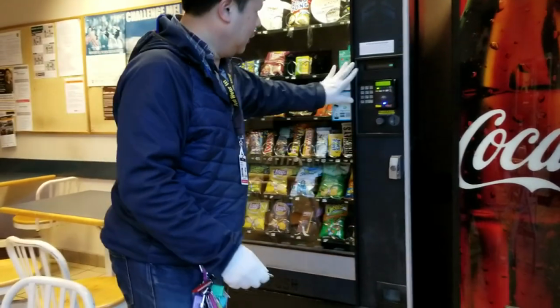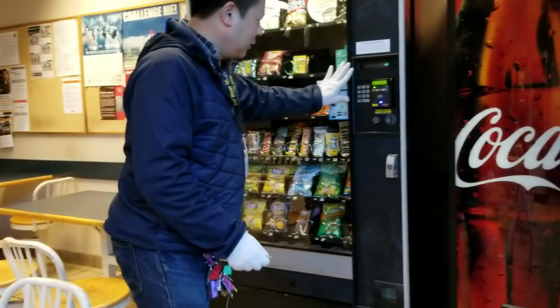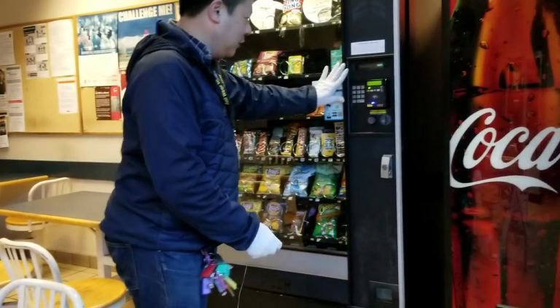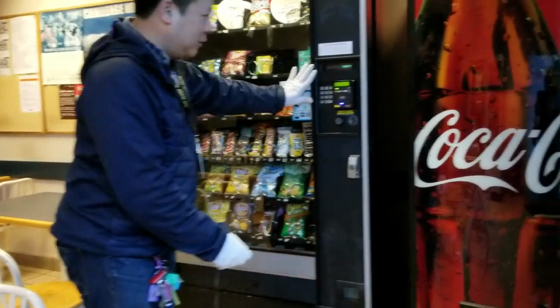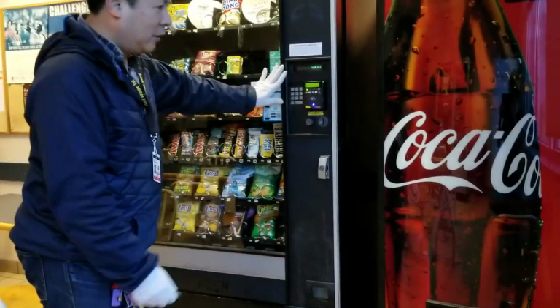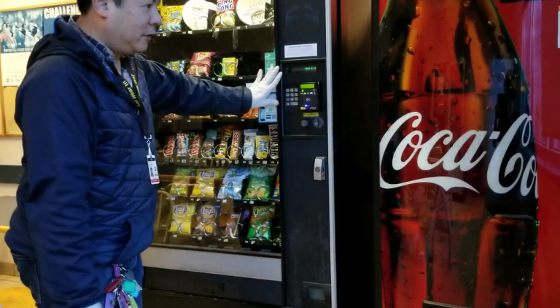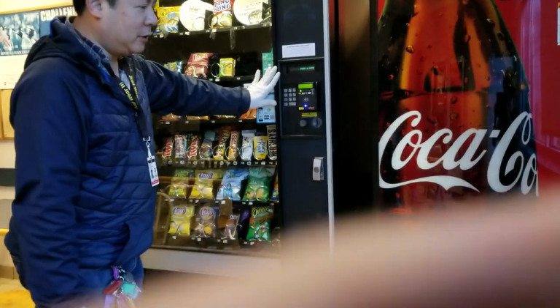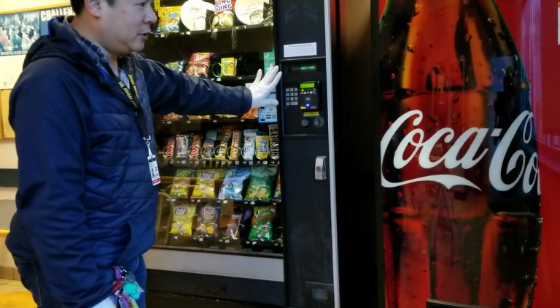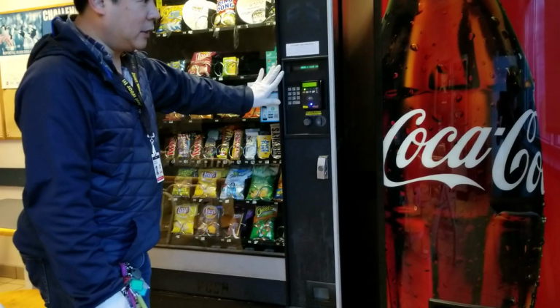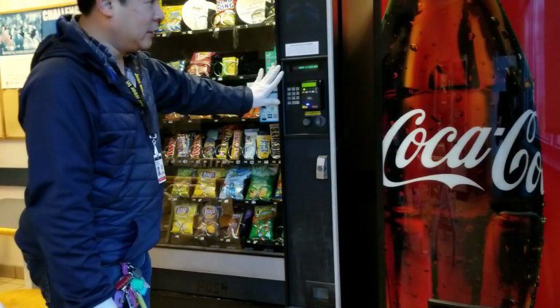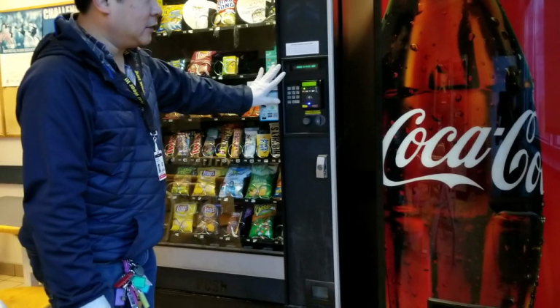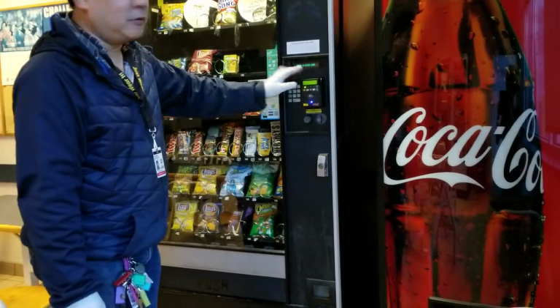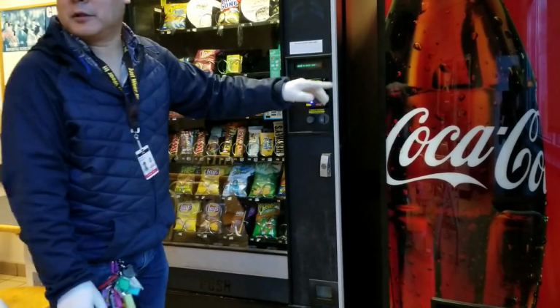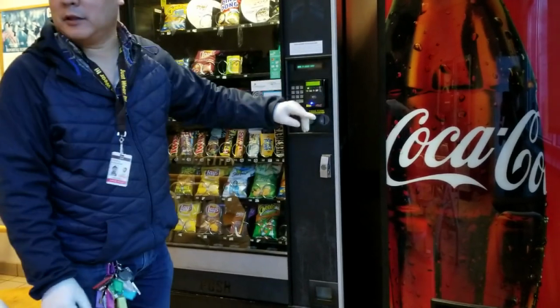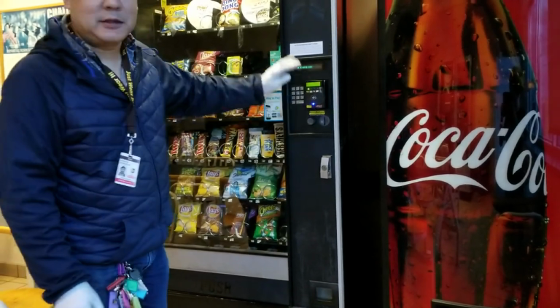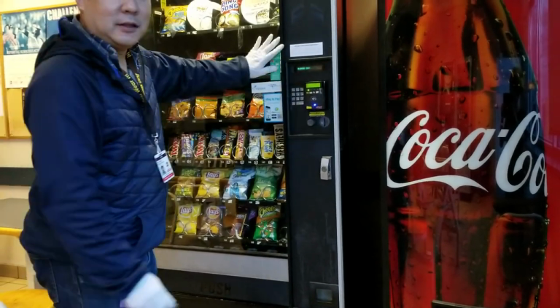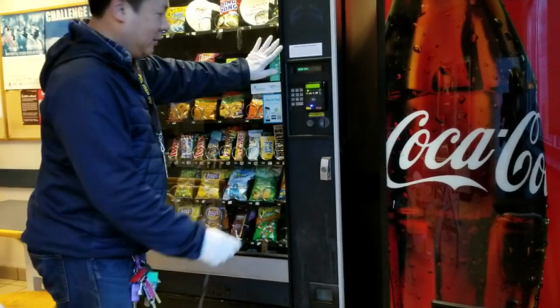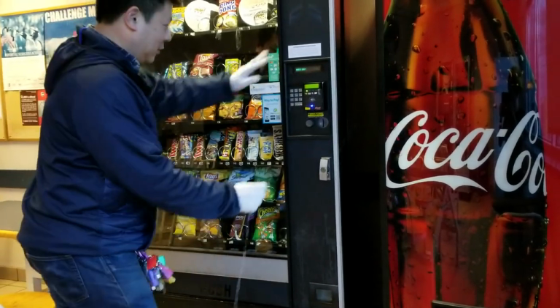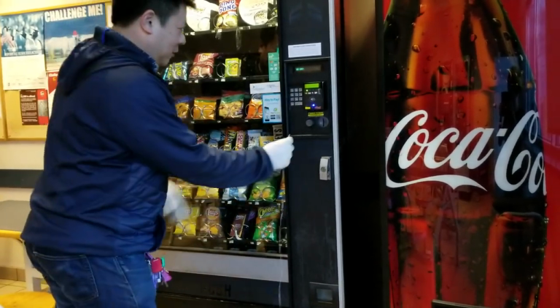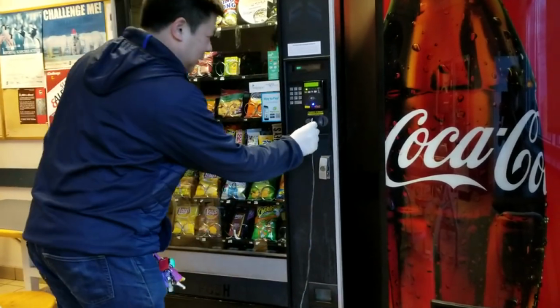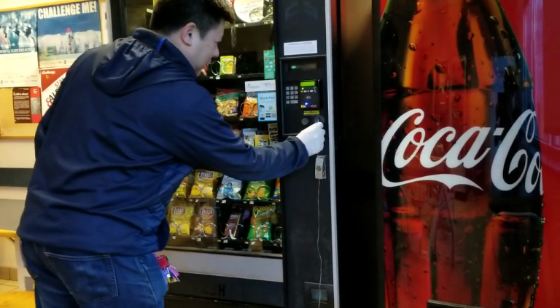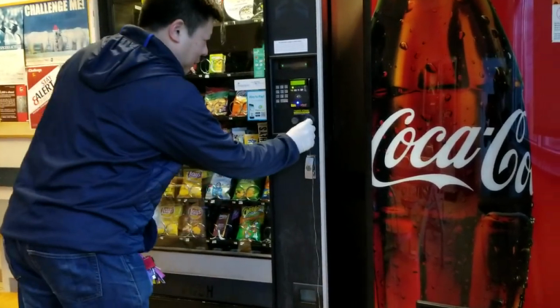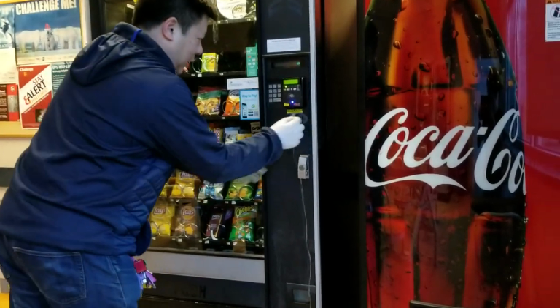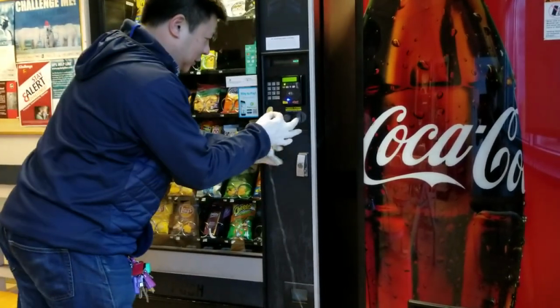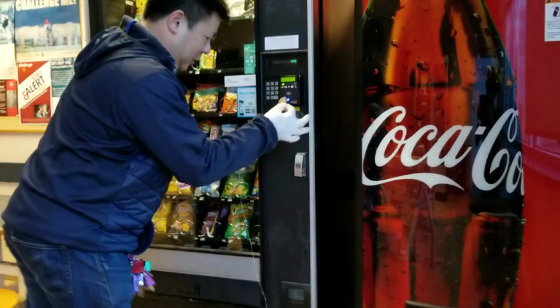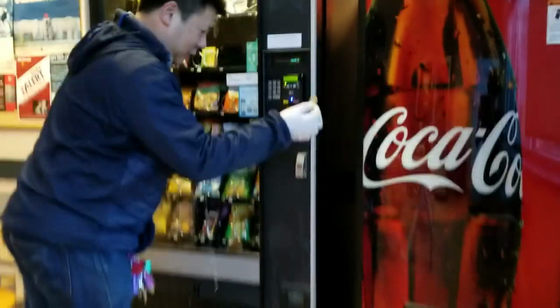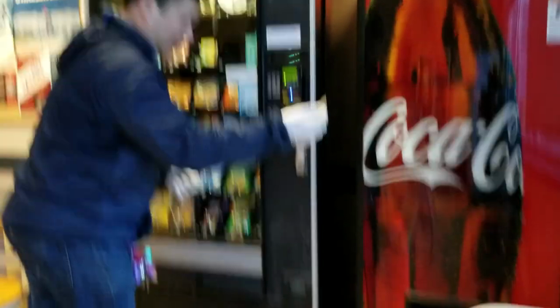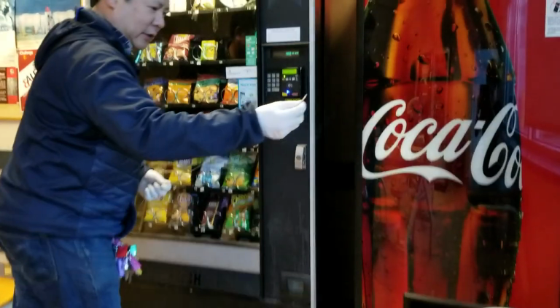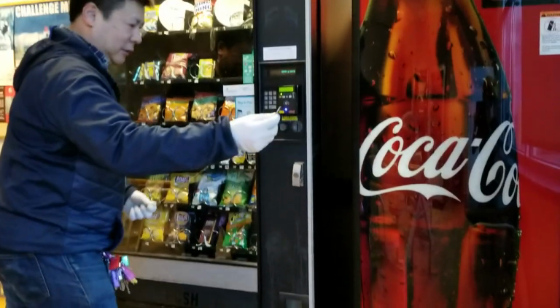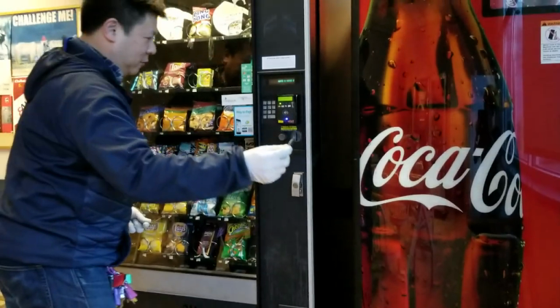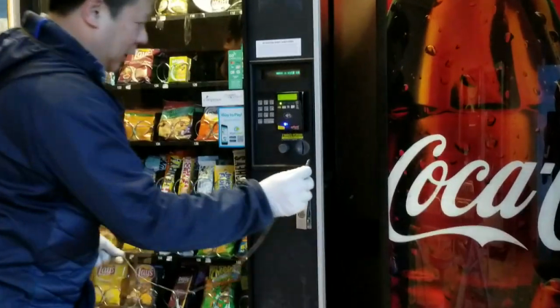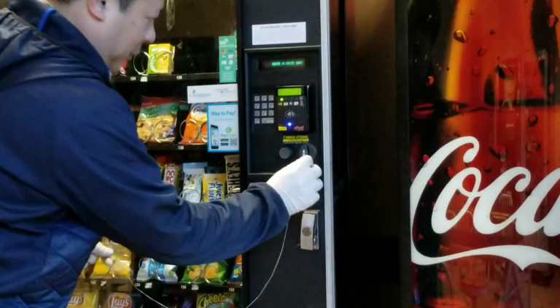So this is one of the machines. We're going to test three machines. Let's see — I'm going to insert this coin and let's see what happens.